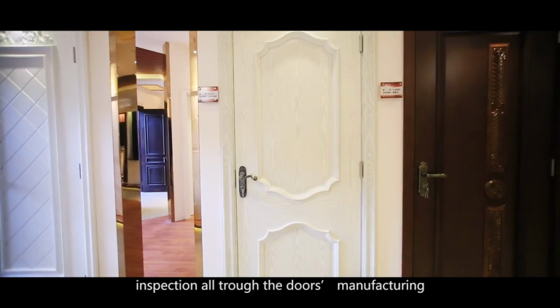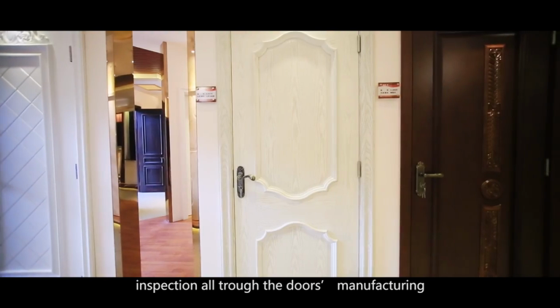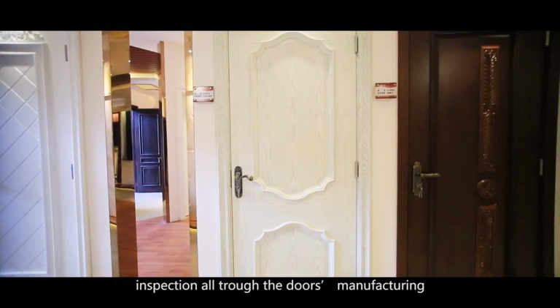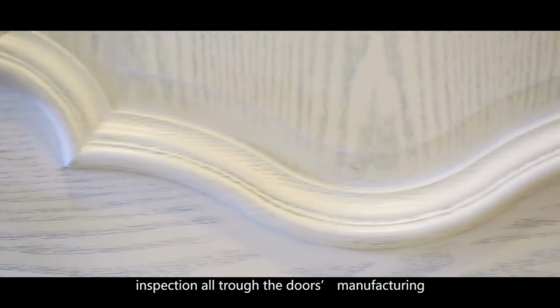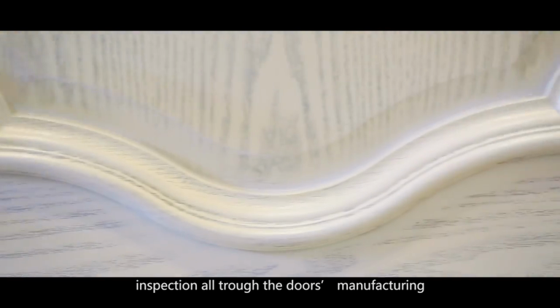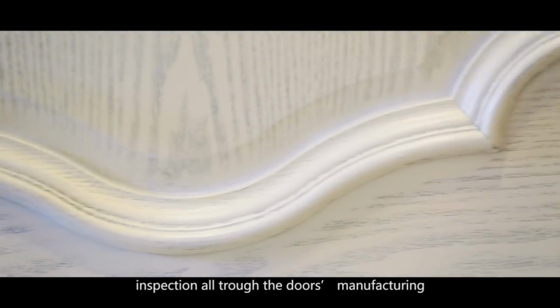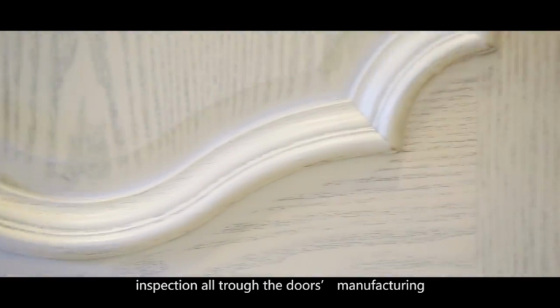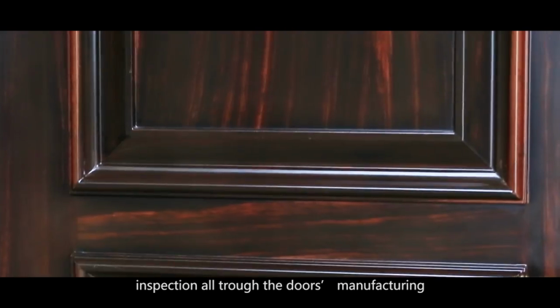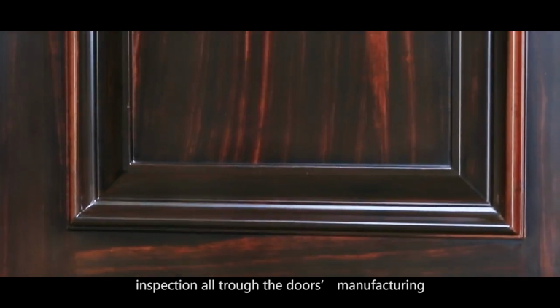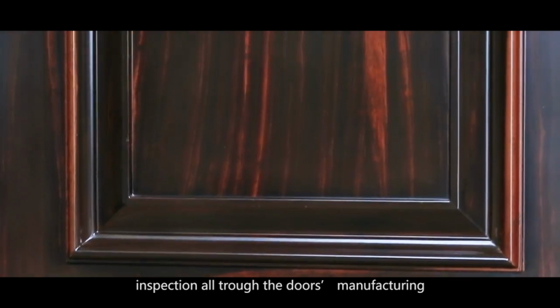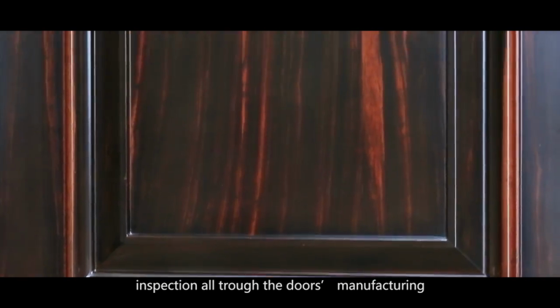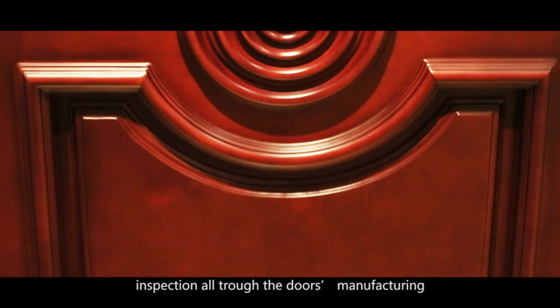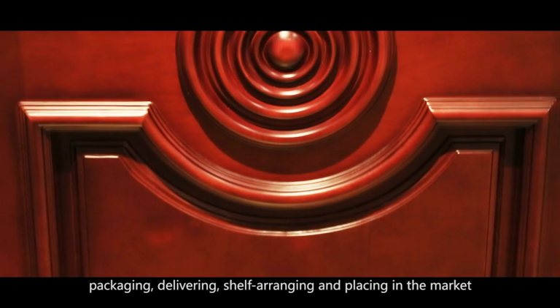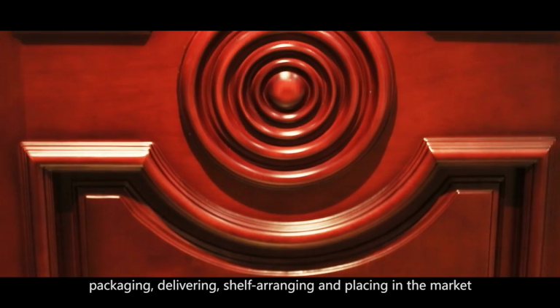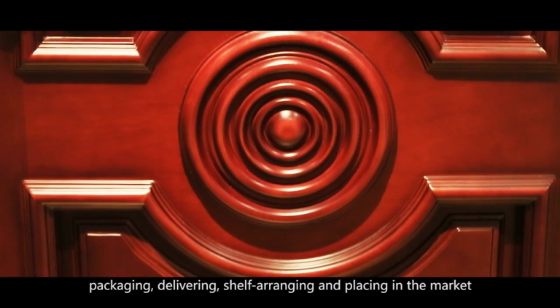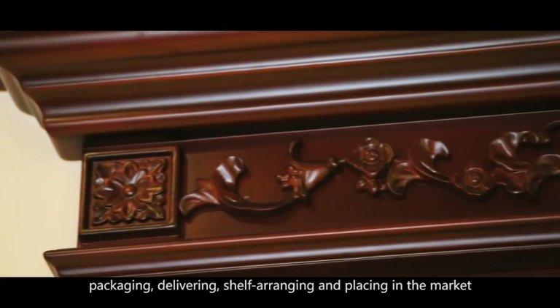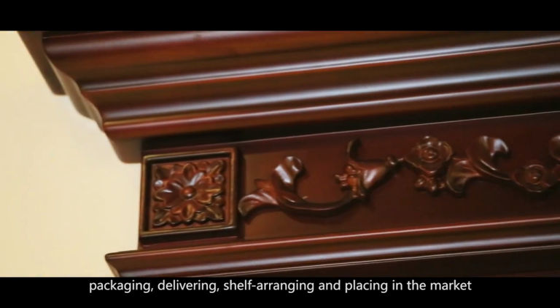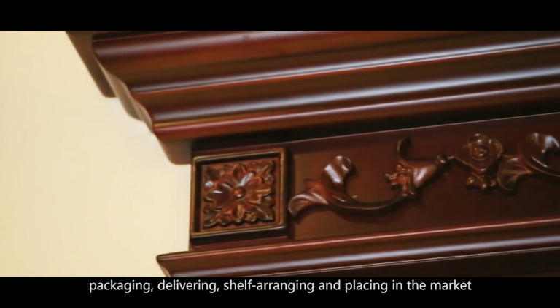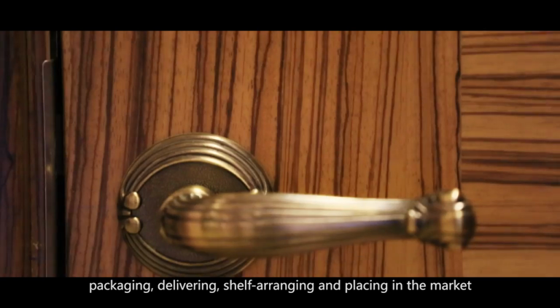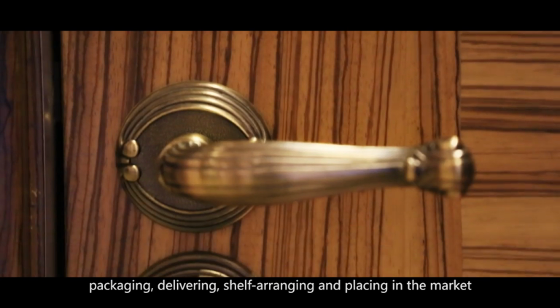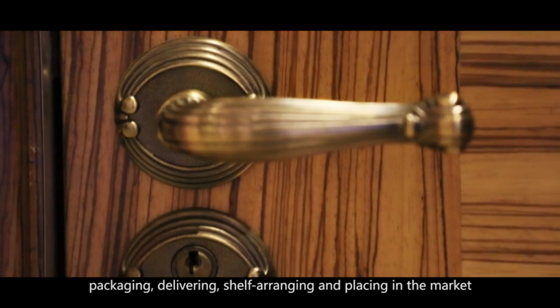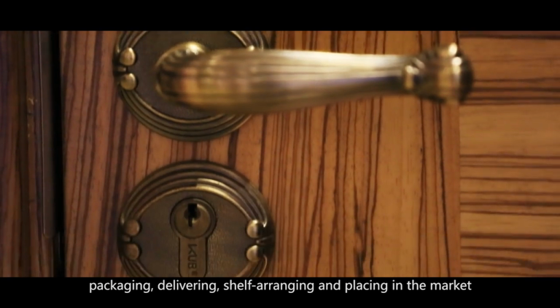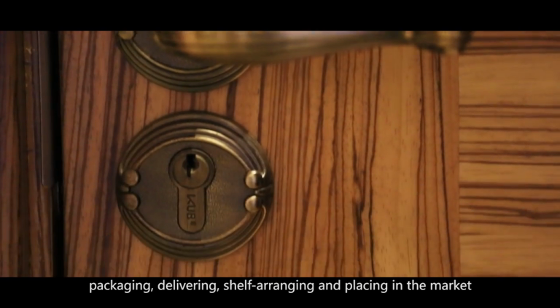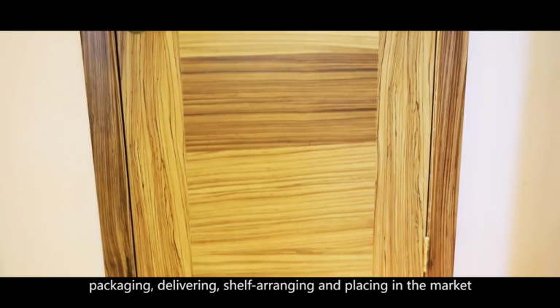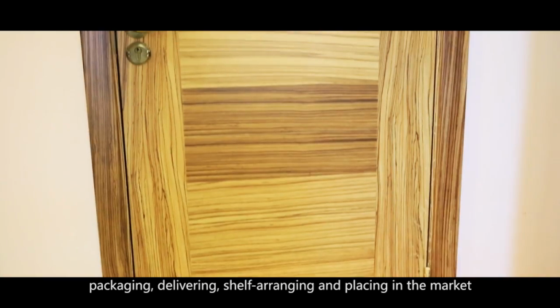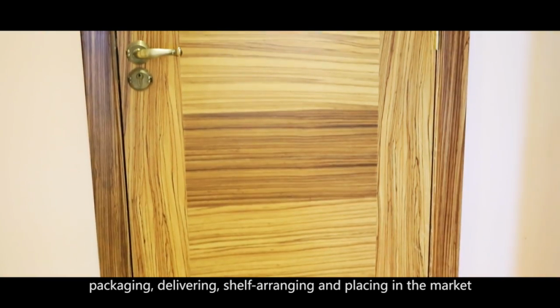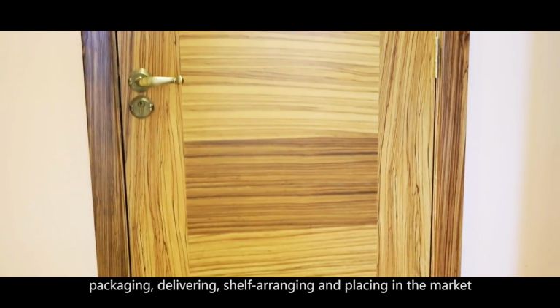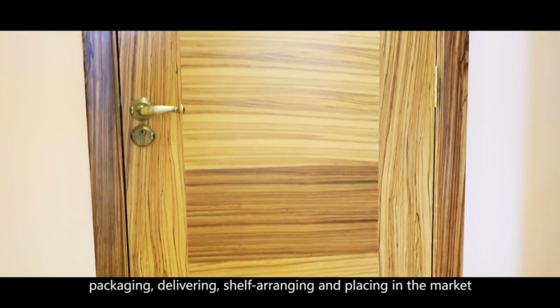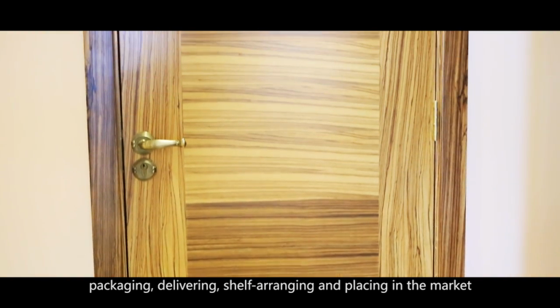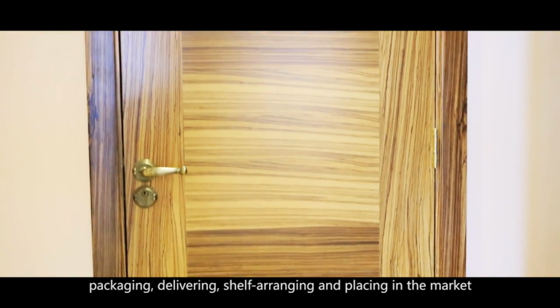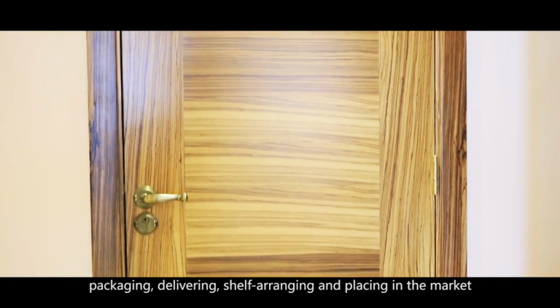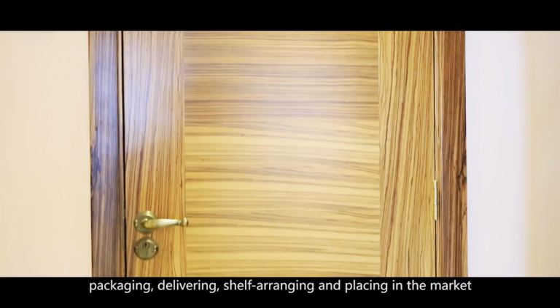Kent Doors carries out strict selection and inspection all through the doors manufacturing, packaging, delivering, shelf arranging, and placing in the market.